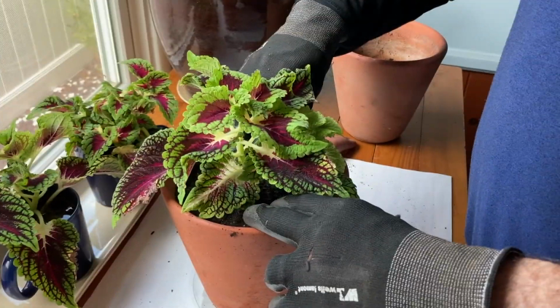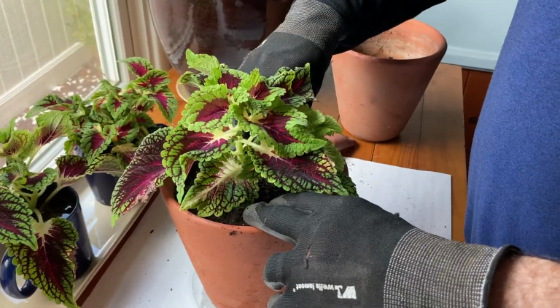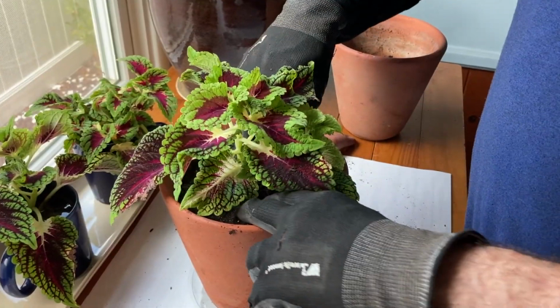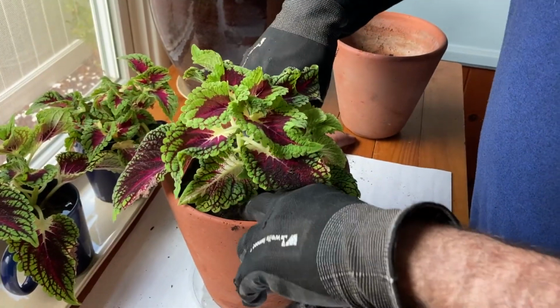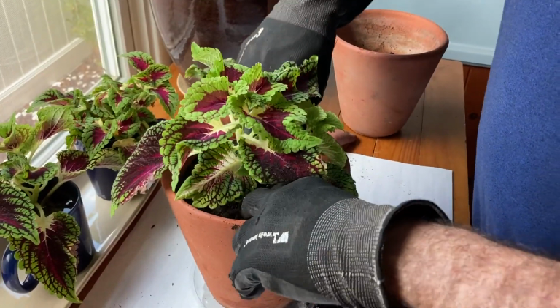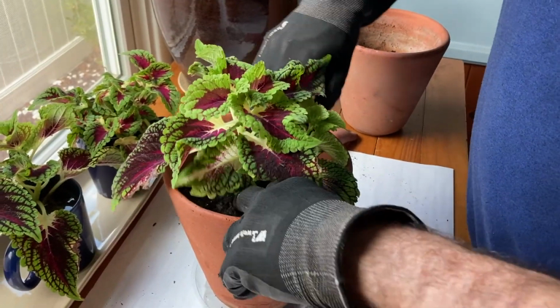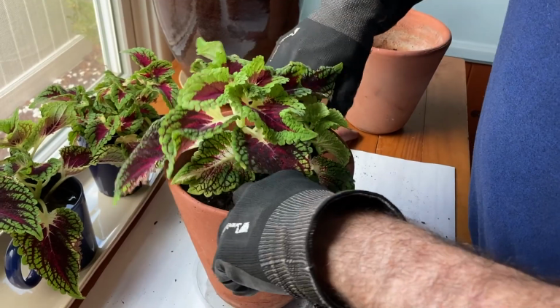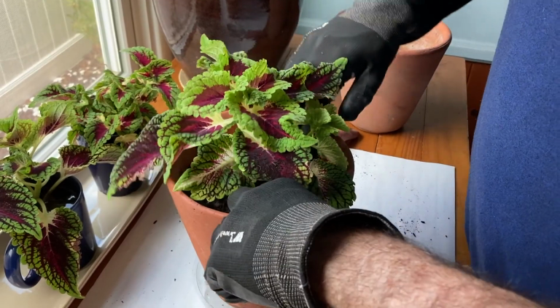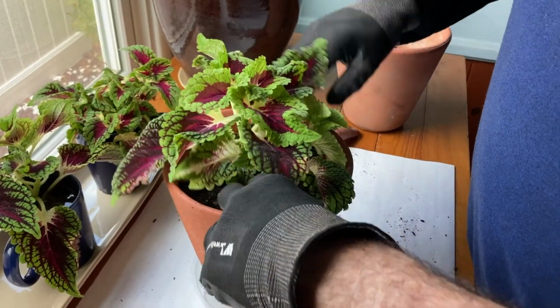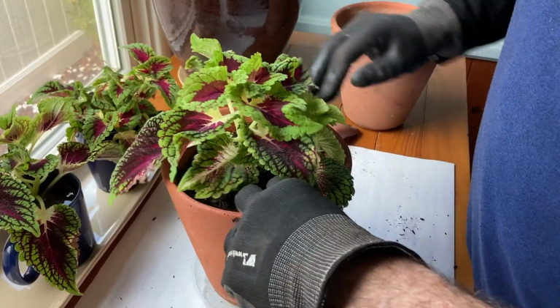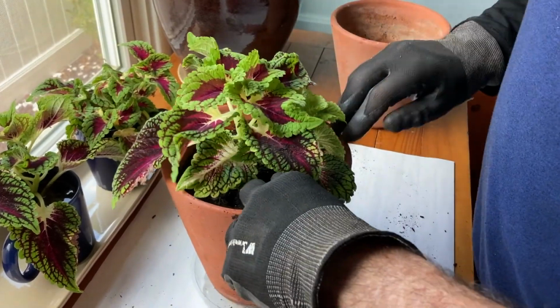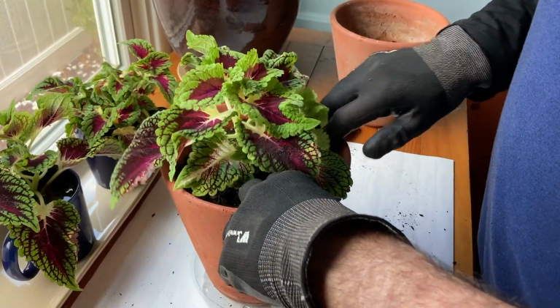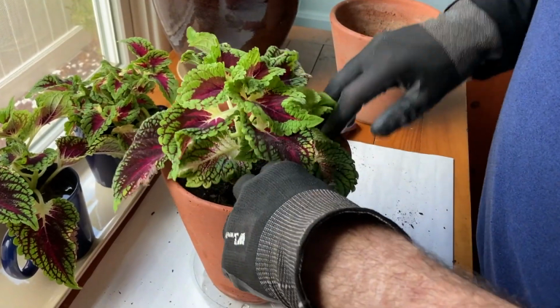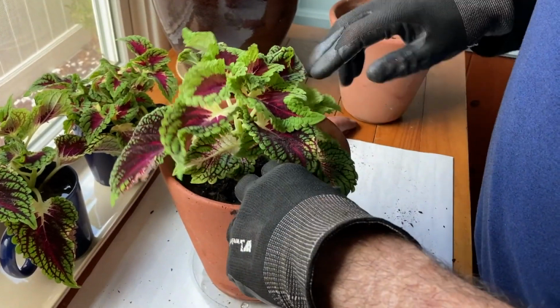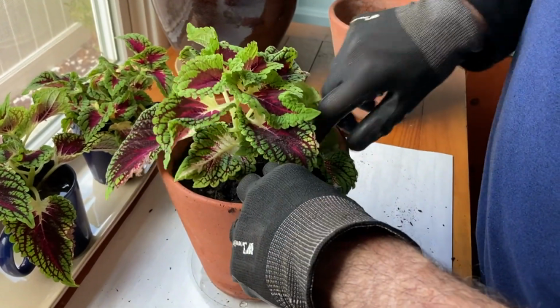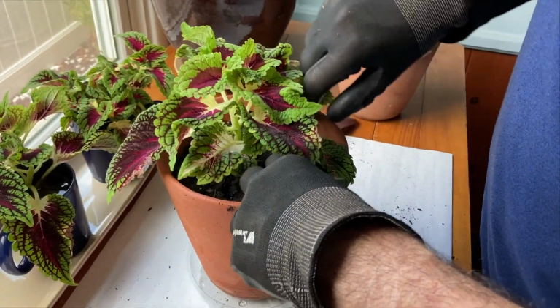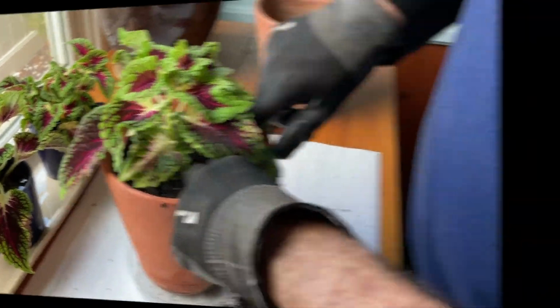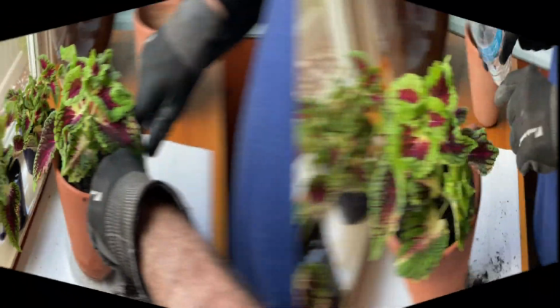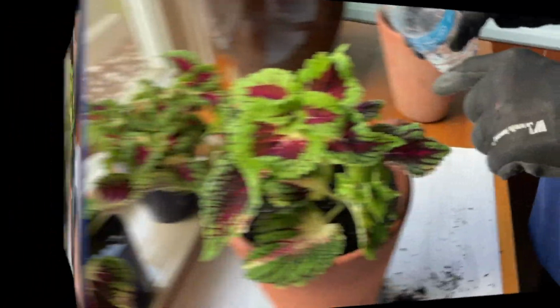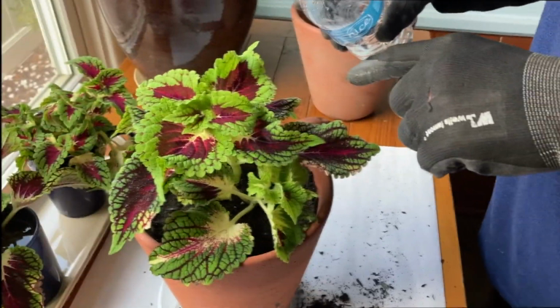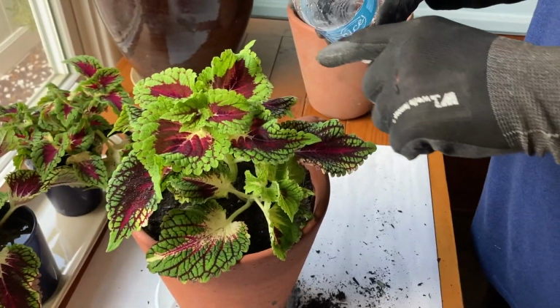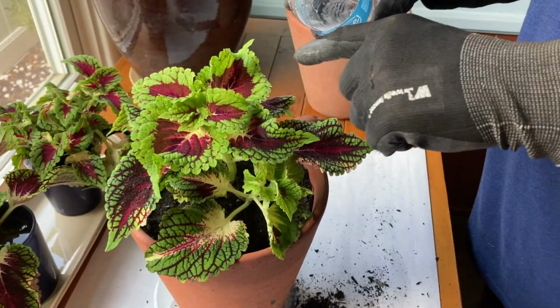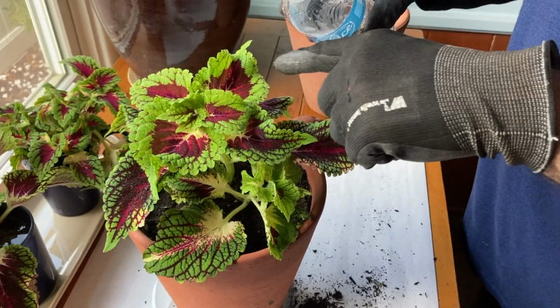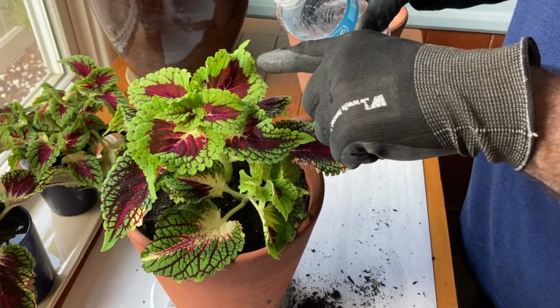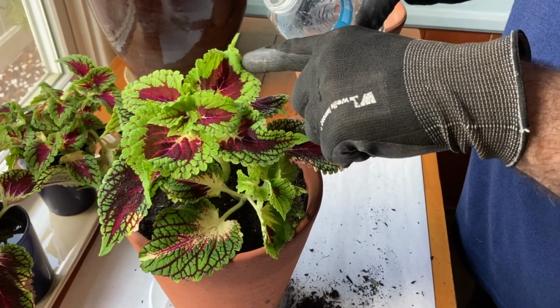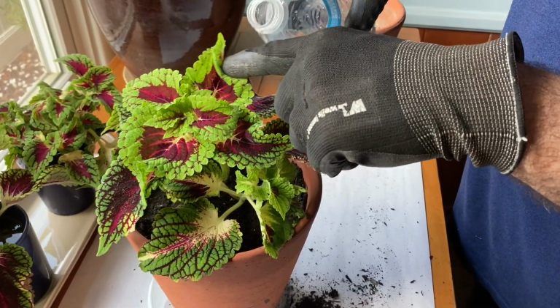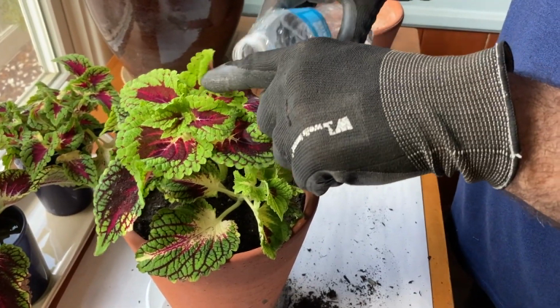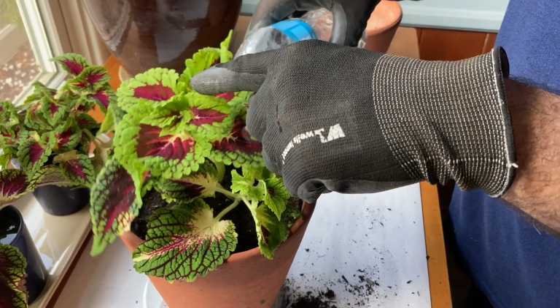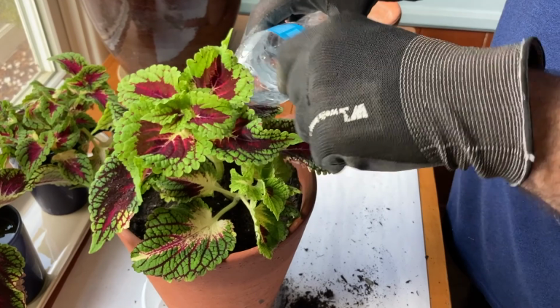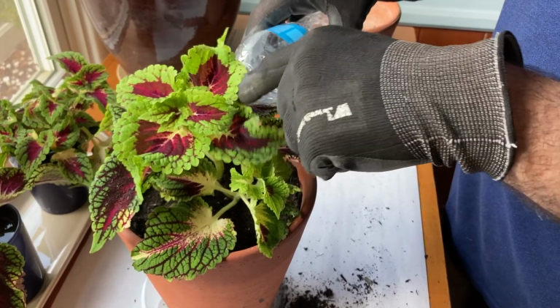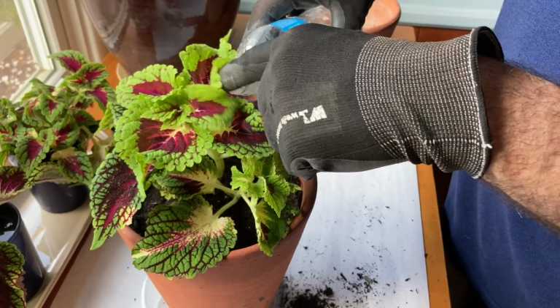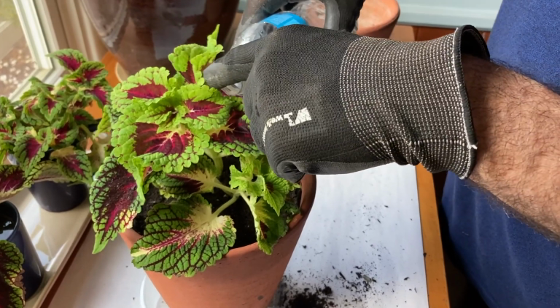Press the dirt around the plant once more. Only use a little bit of water at first, since the roots have been soaking in water.